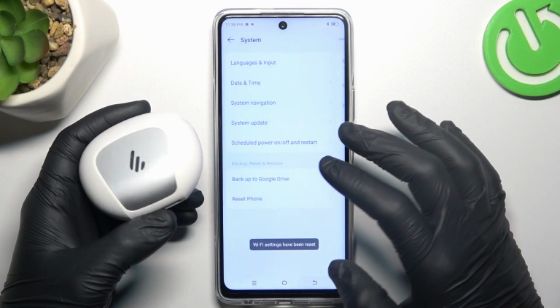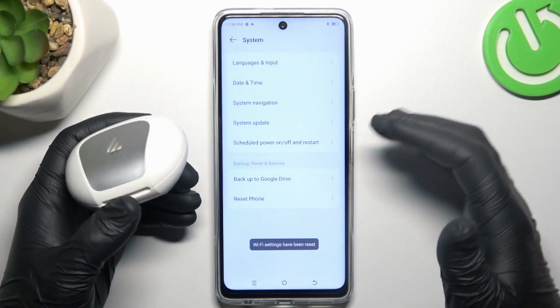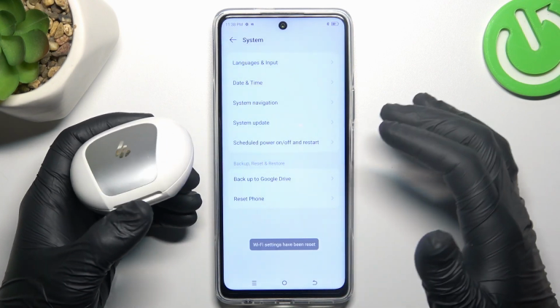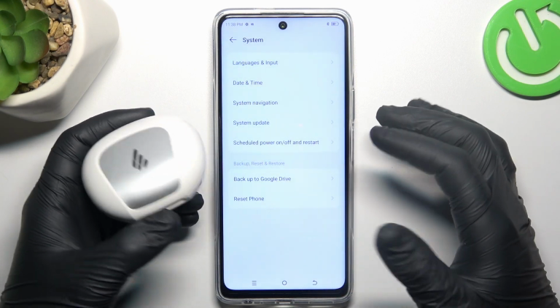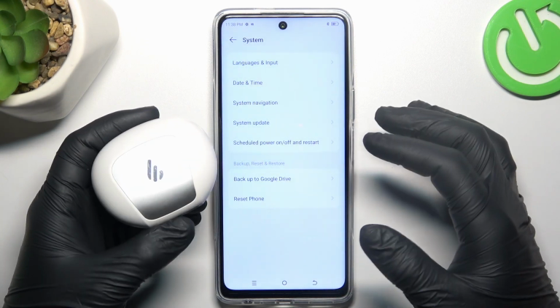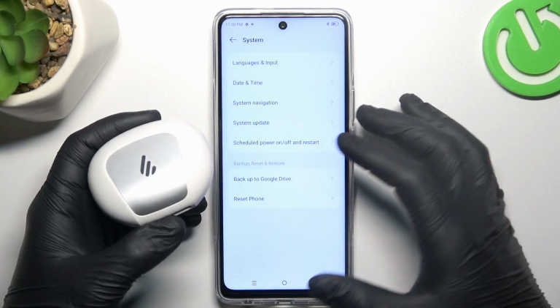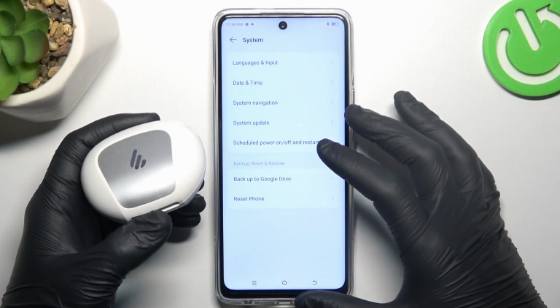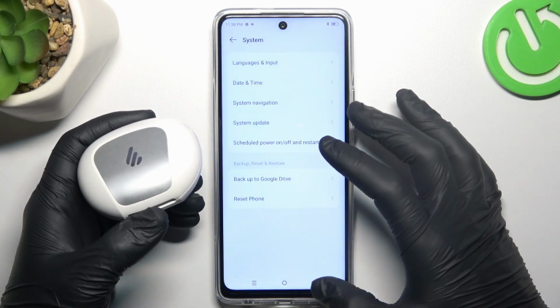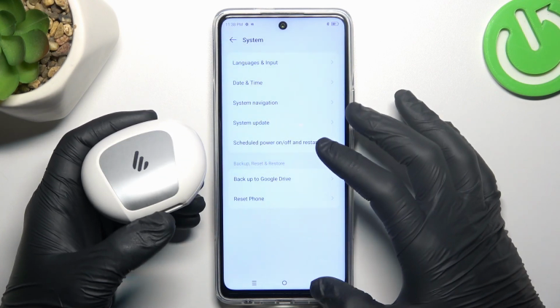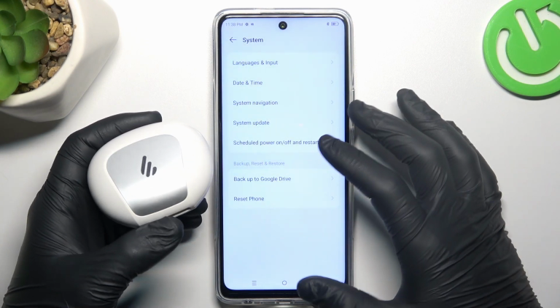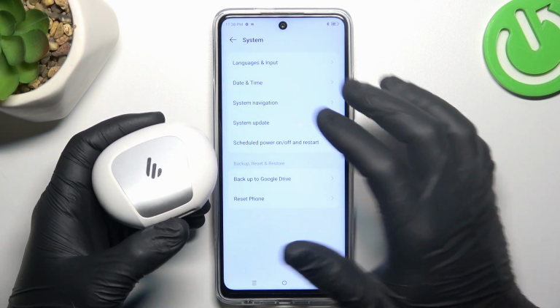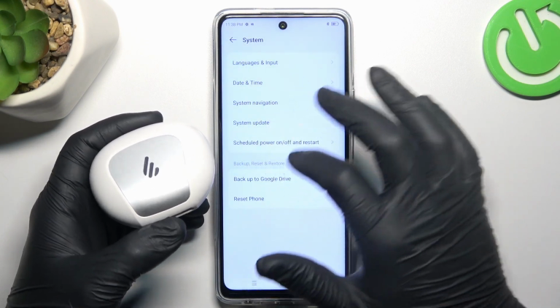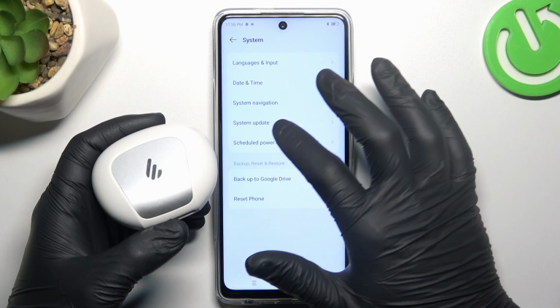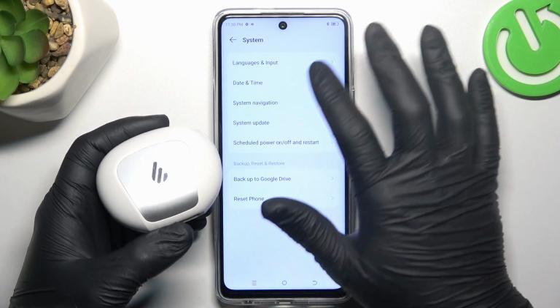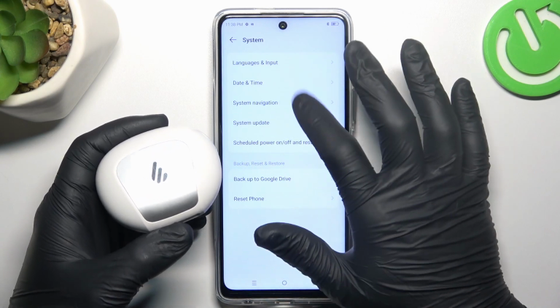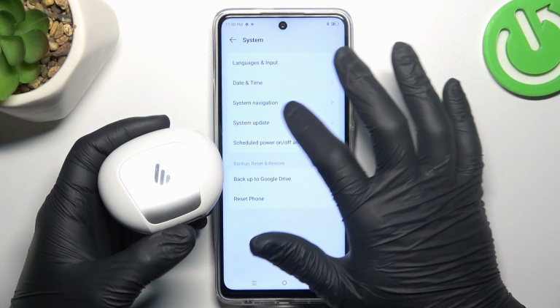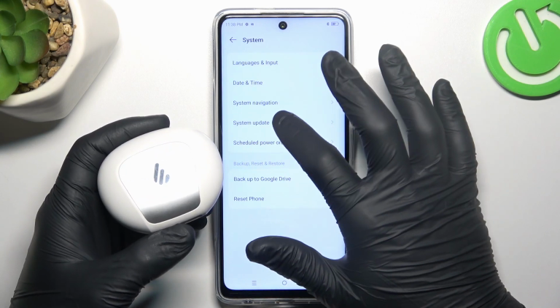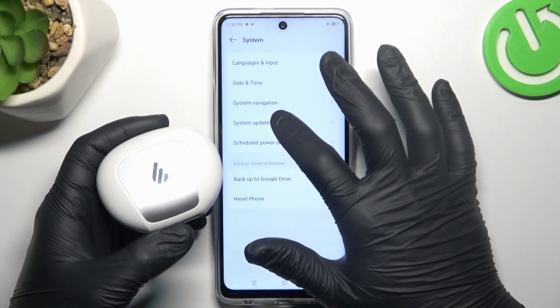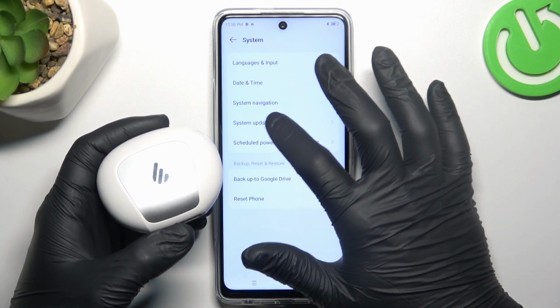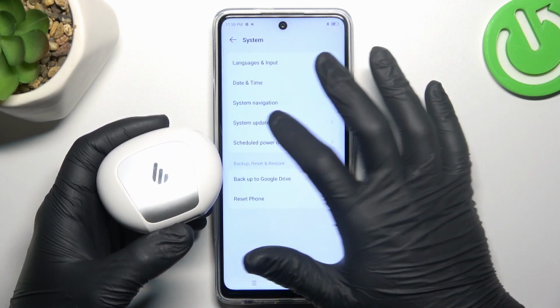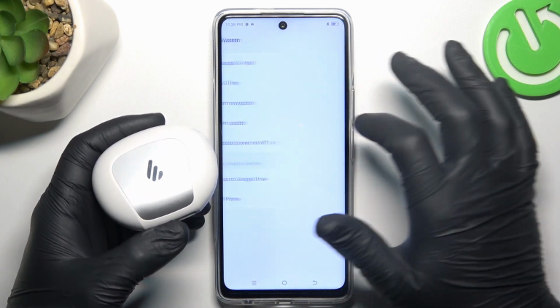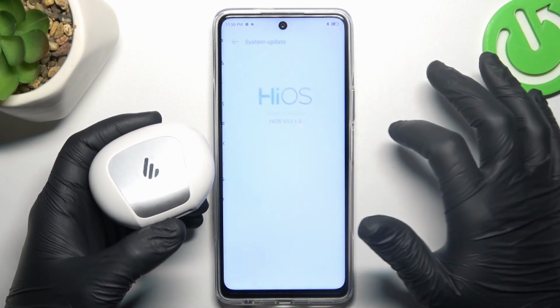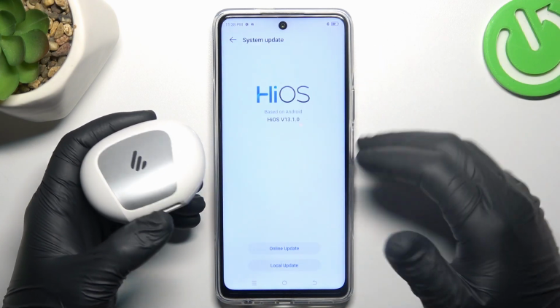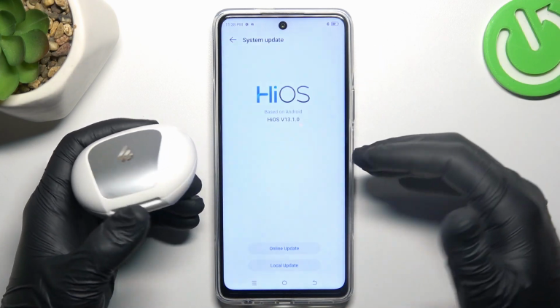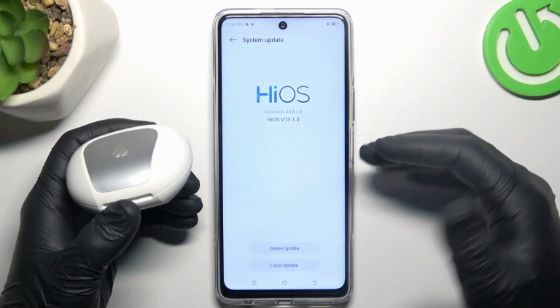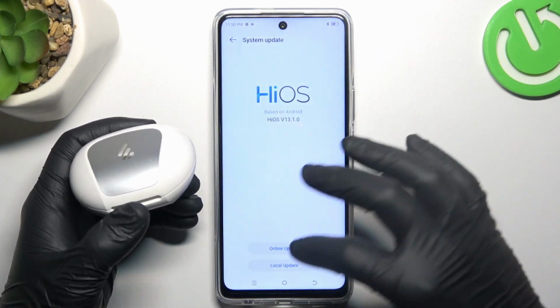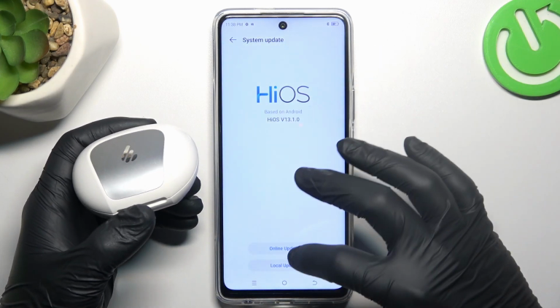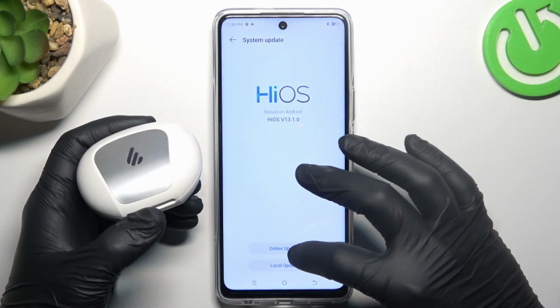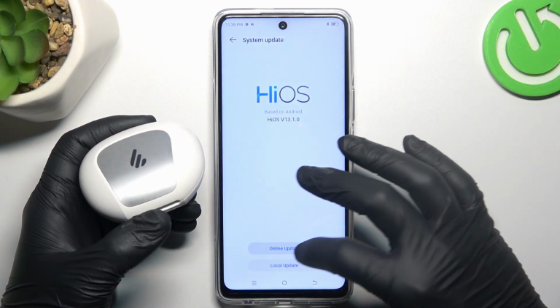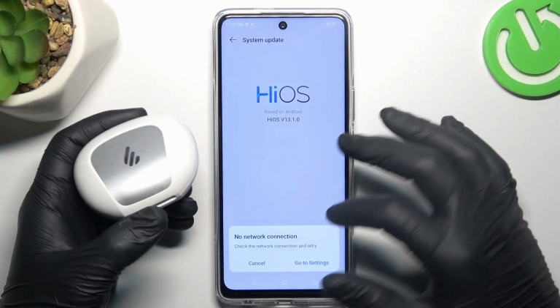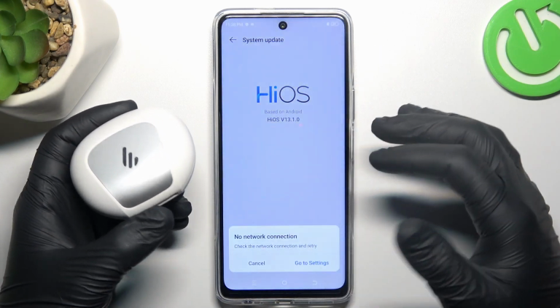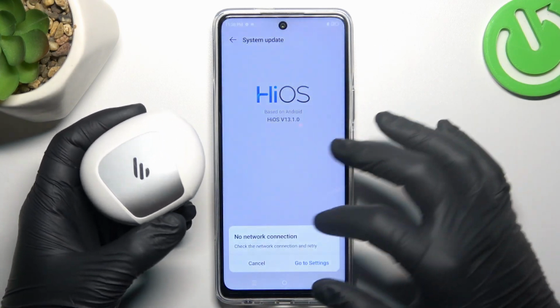In the next step, you can also try to update your system. In the System section, go to Update, and if you have any available update, just download it and install.